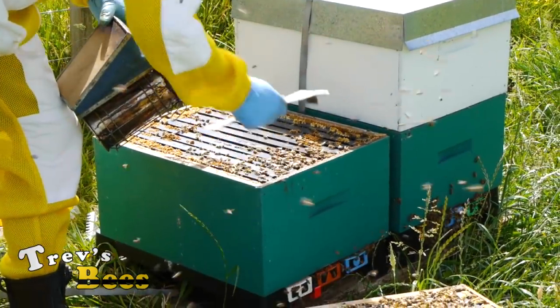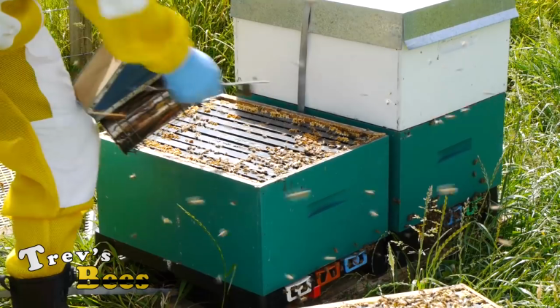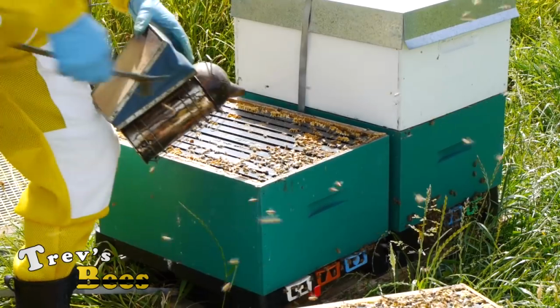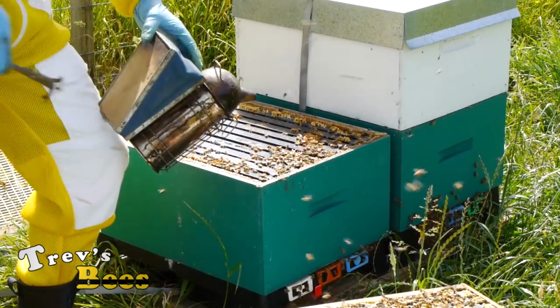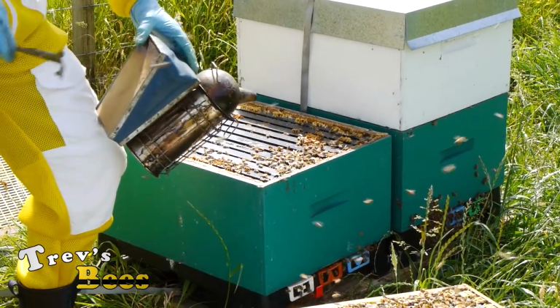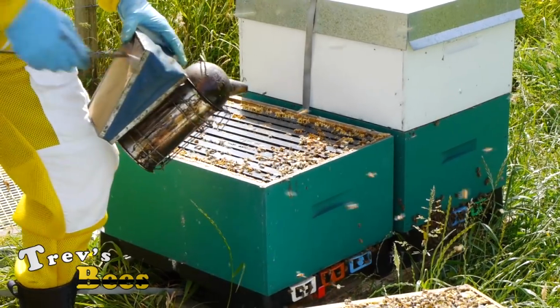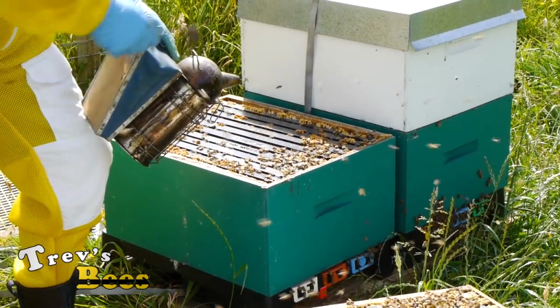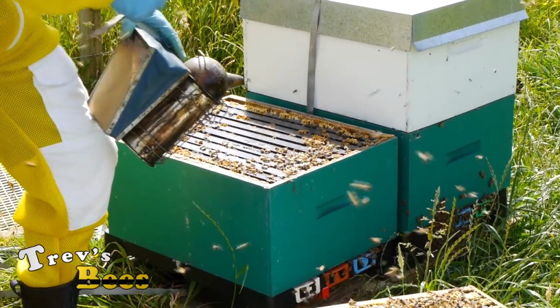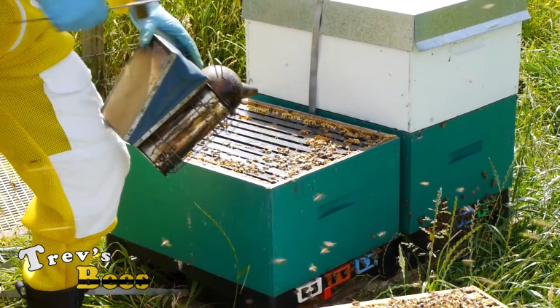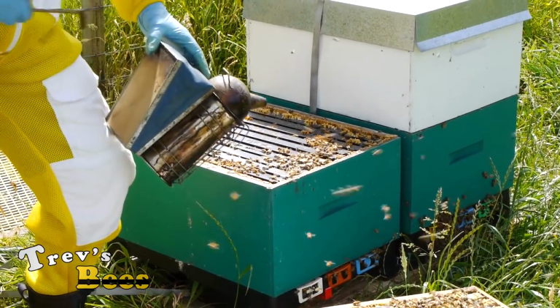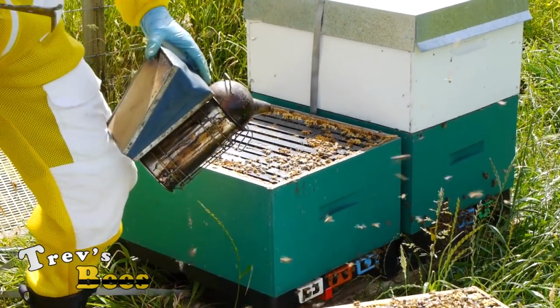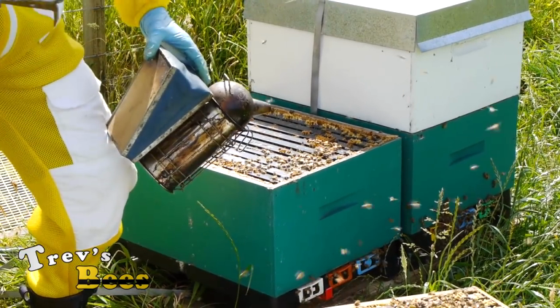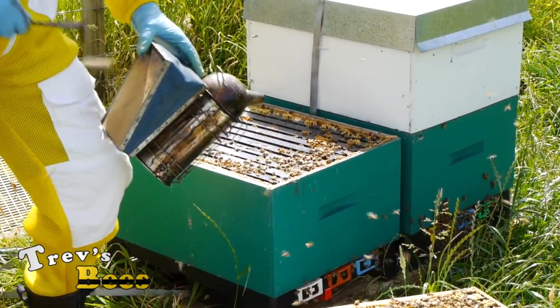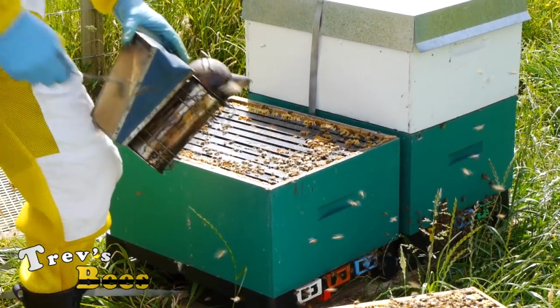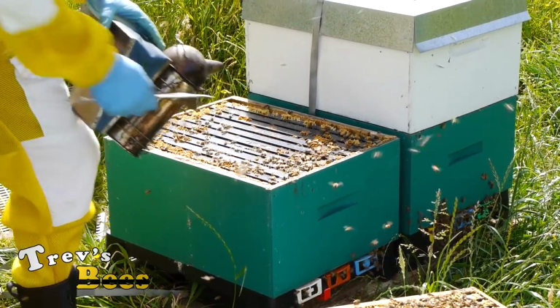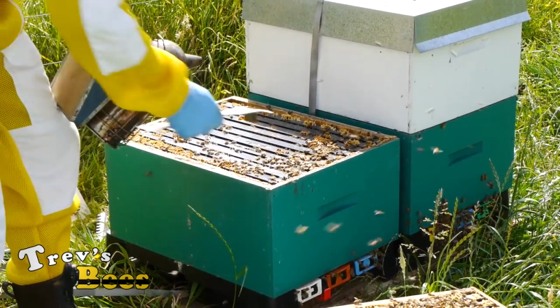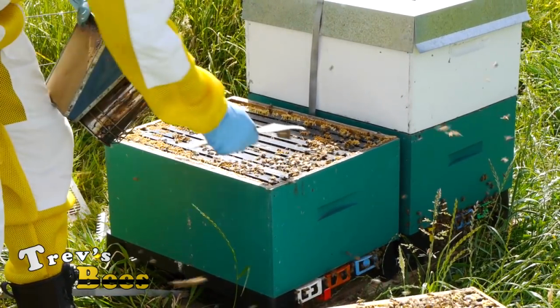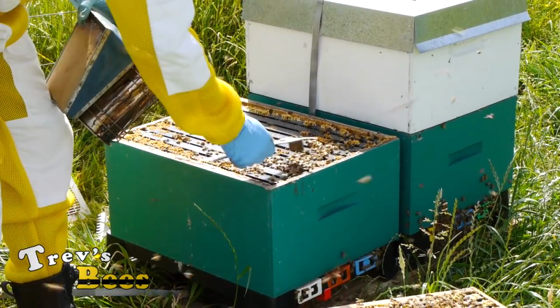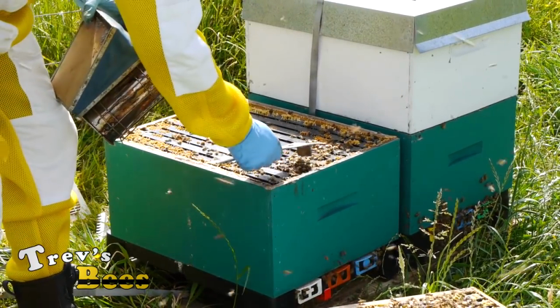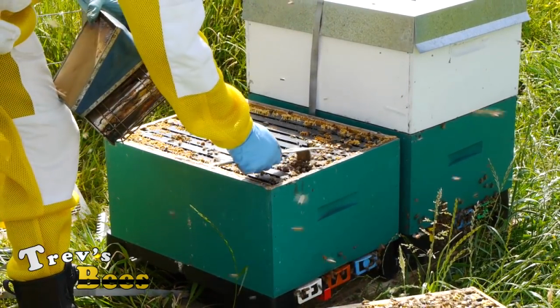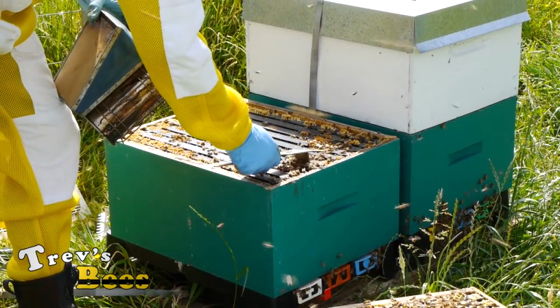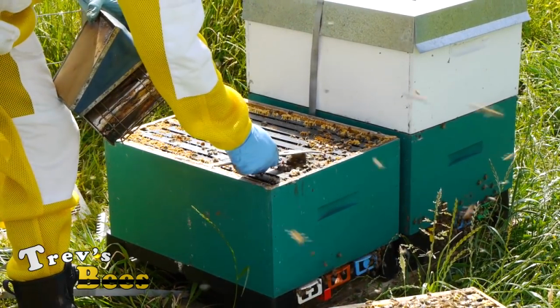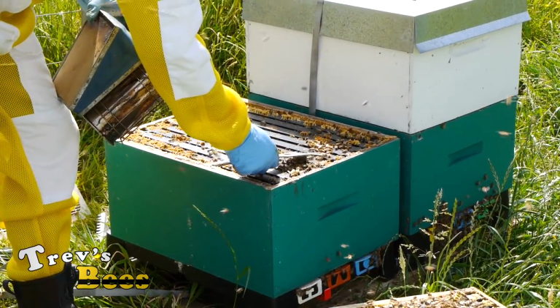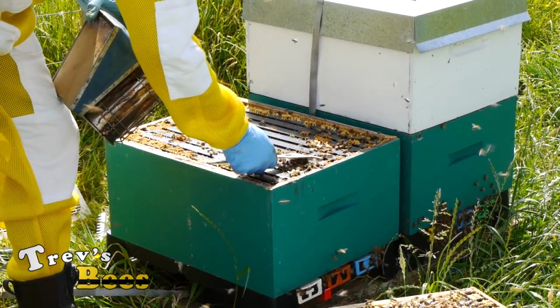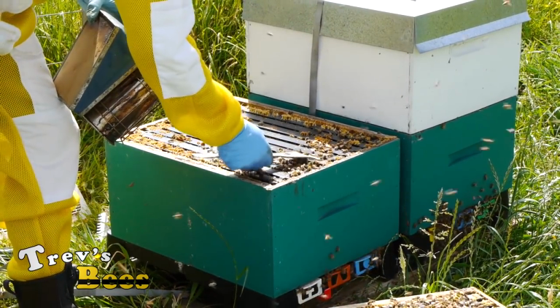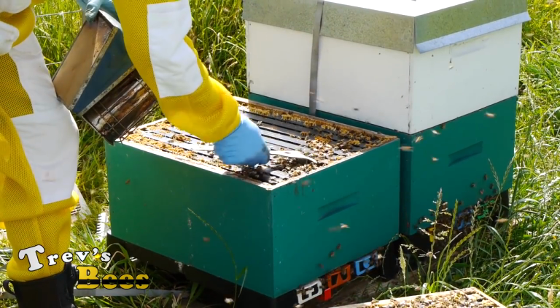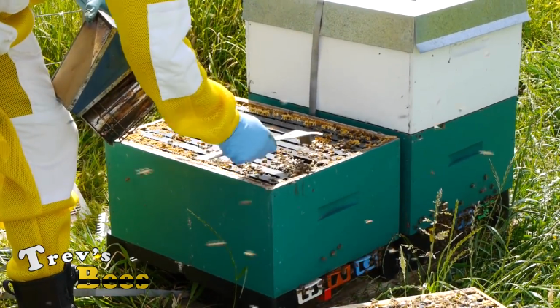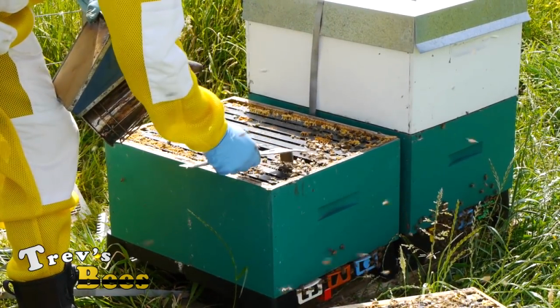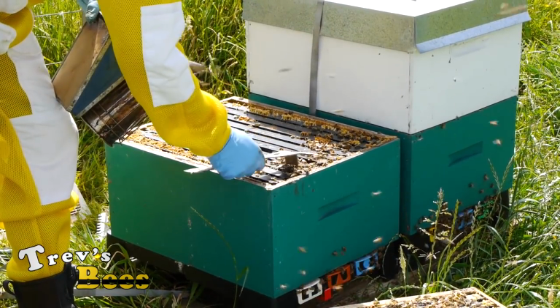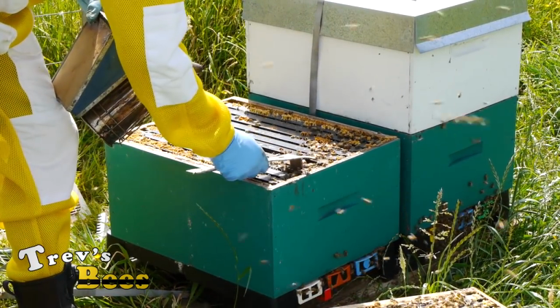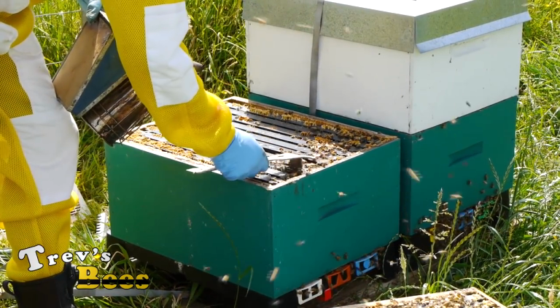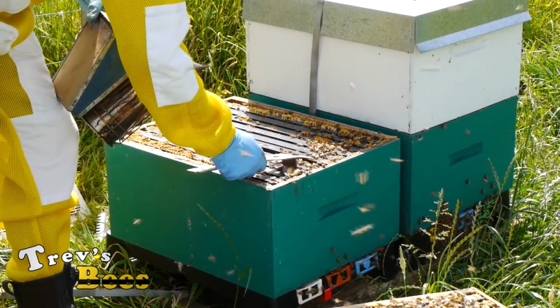First thing I do is I crack all the frames - makes life a bit easier later.